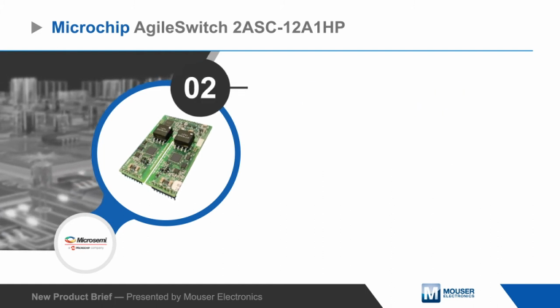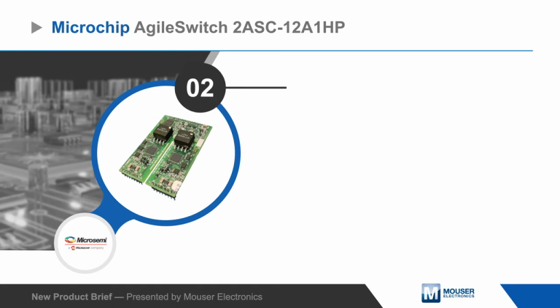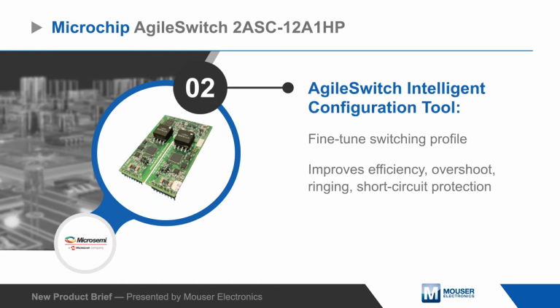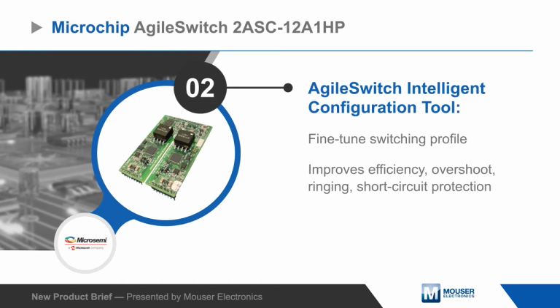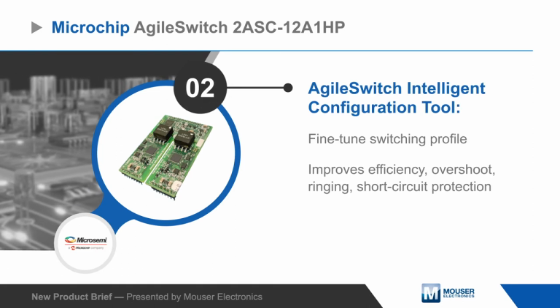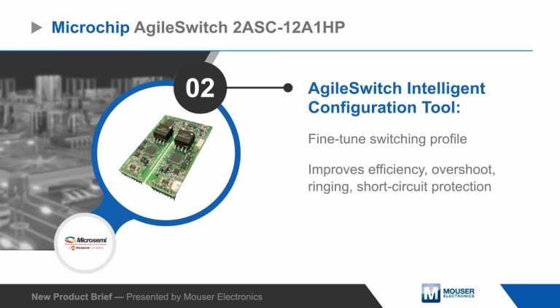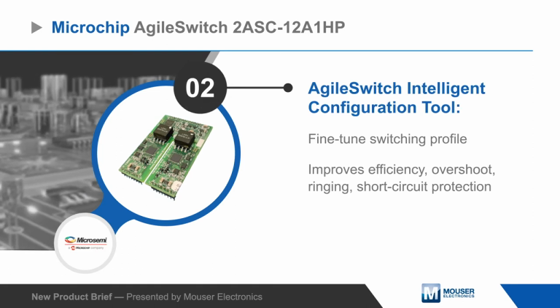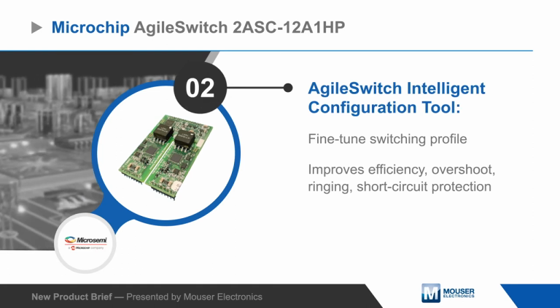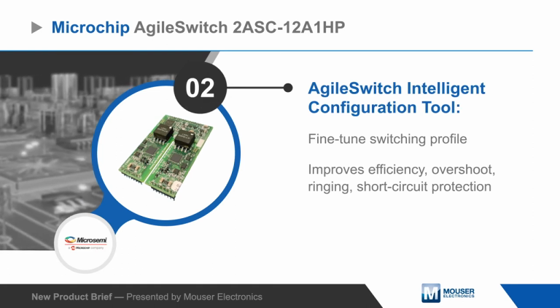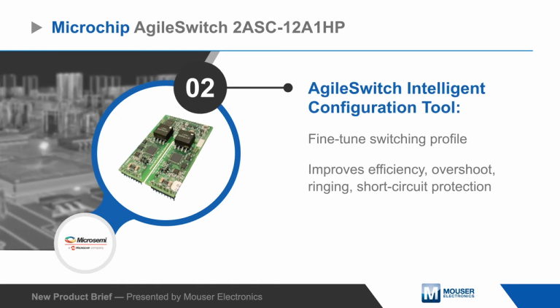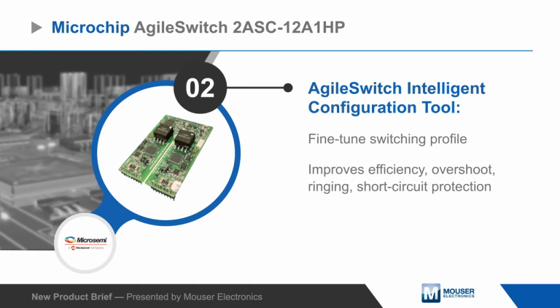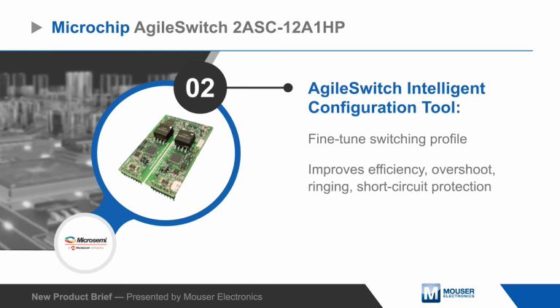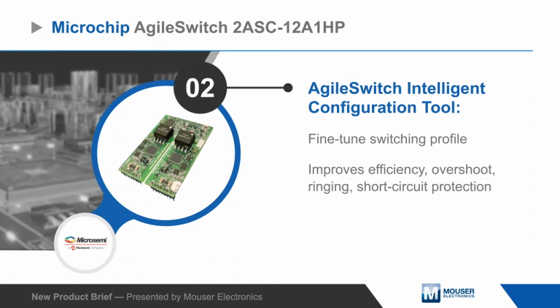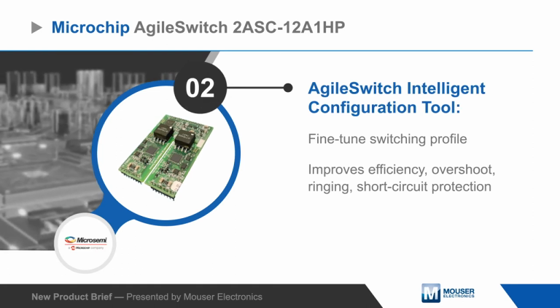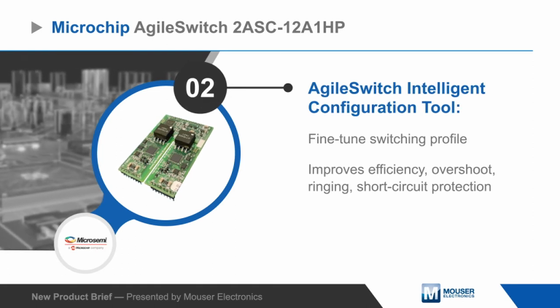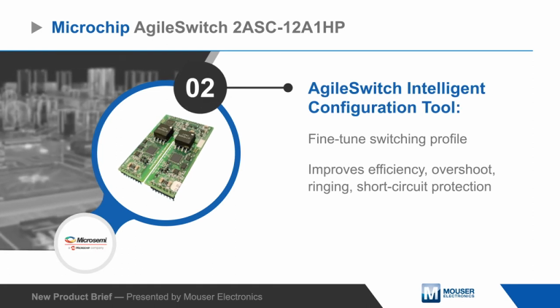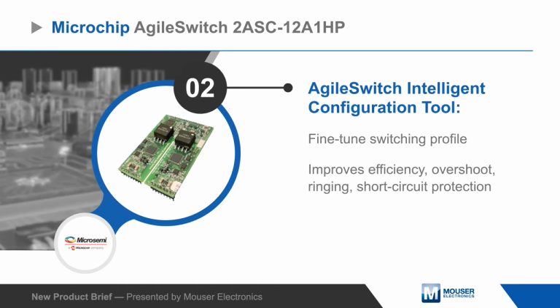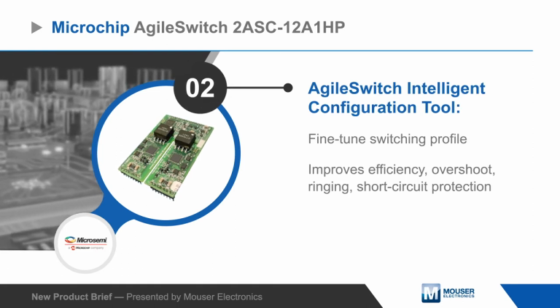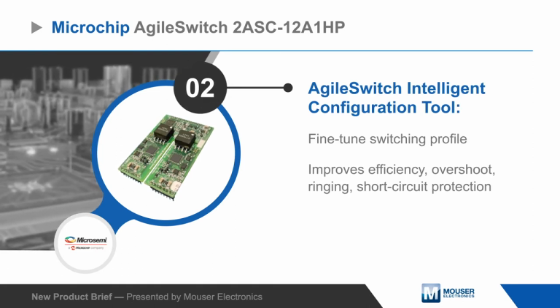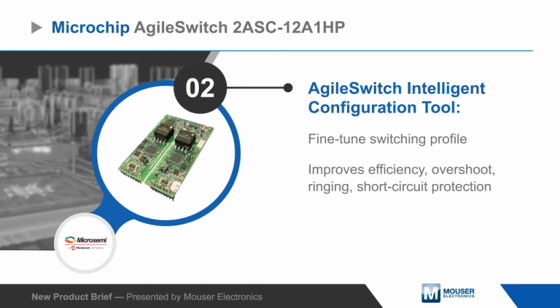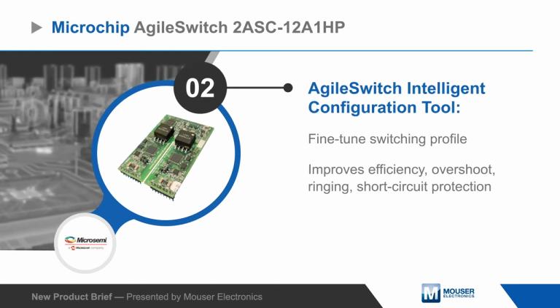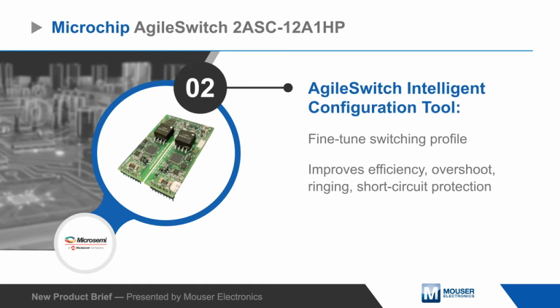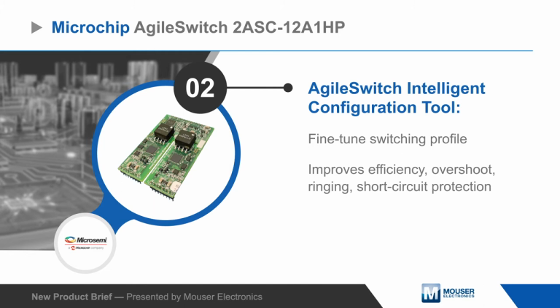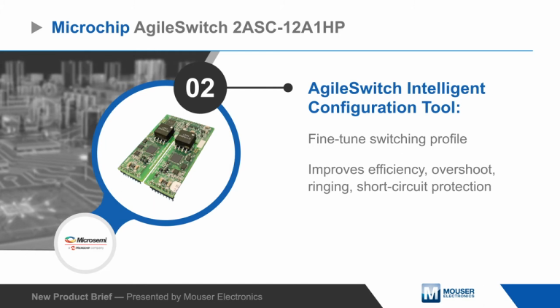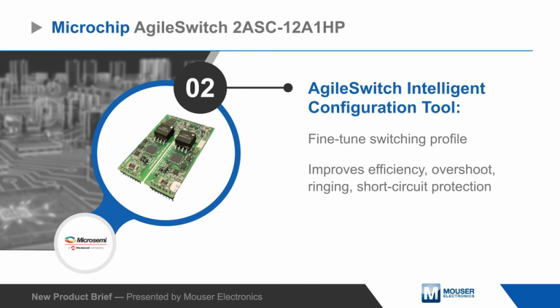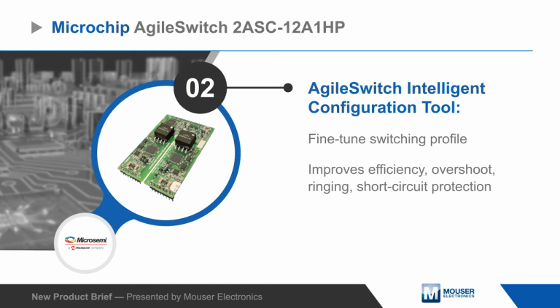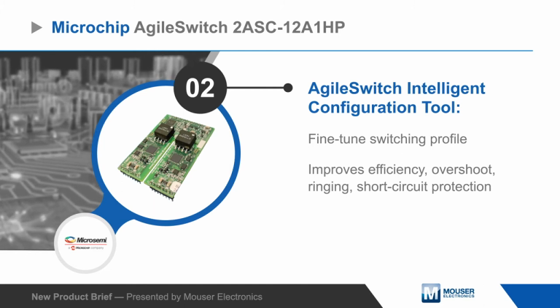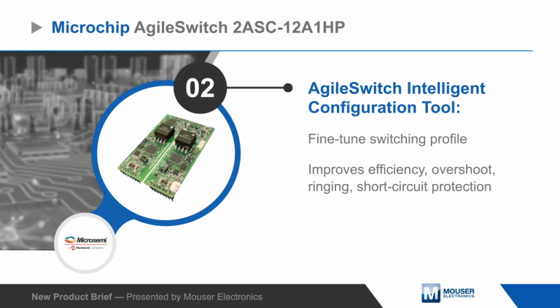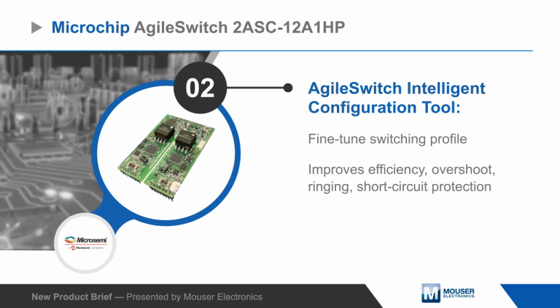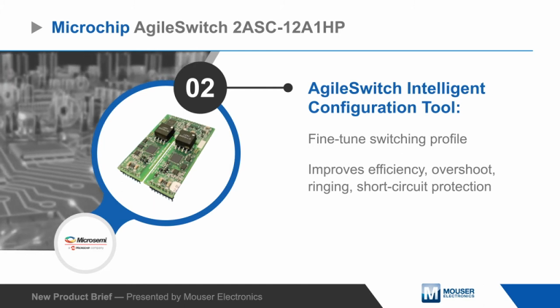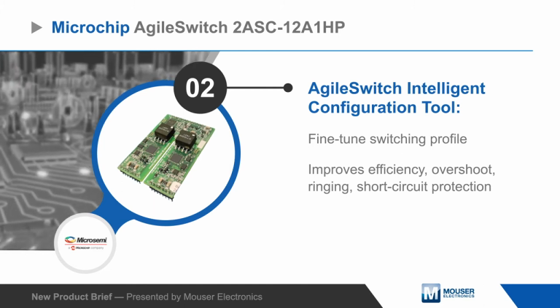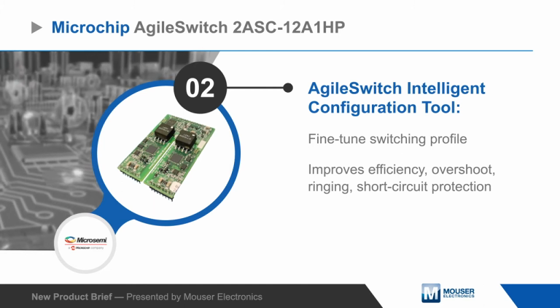The switching profile can be fine-tuned using the Agile Switch intelligent configuration tool to improve efficiency, eliminate false faults, and reduce EMI and ringing.